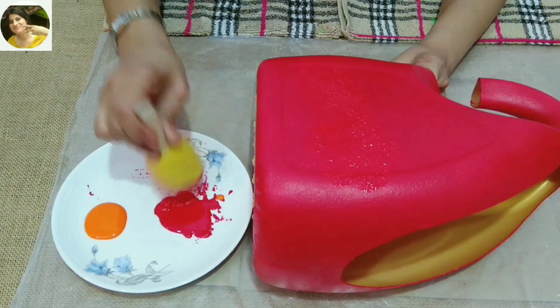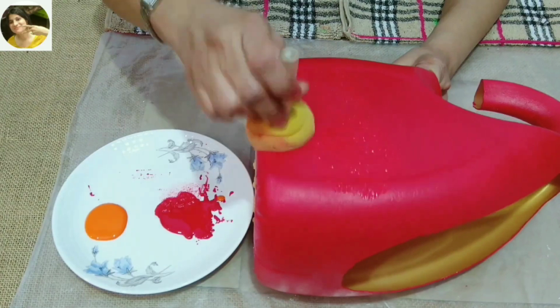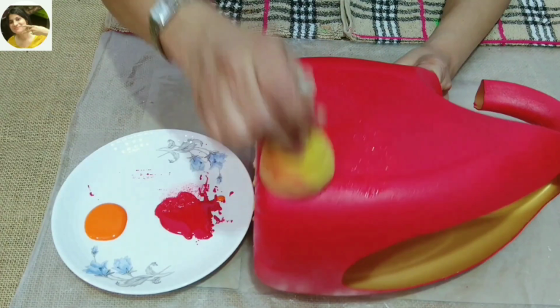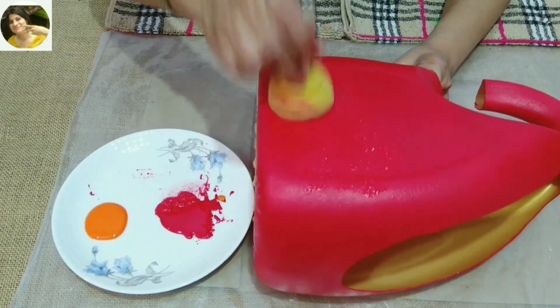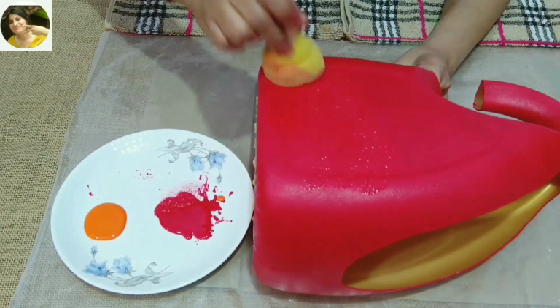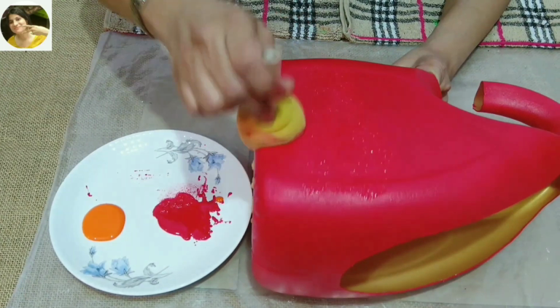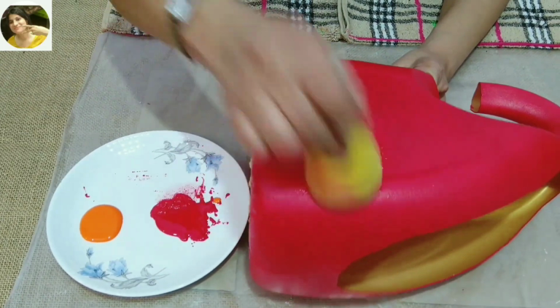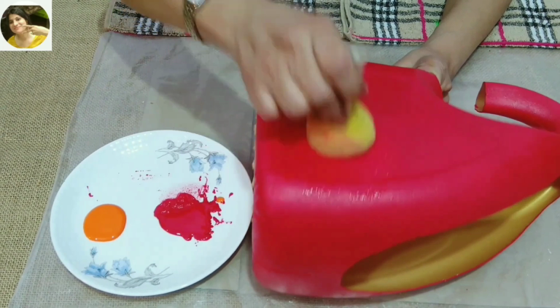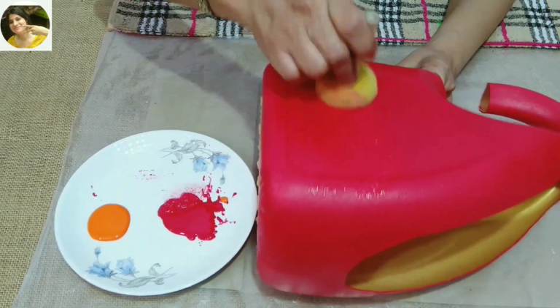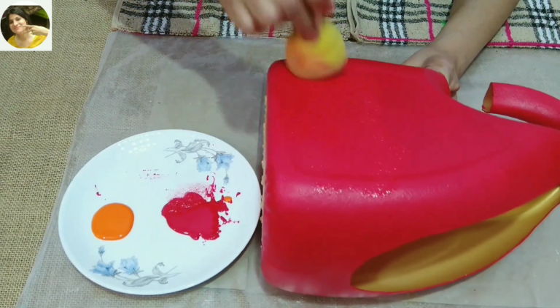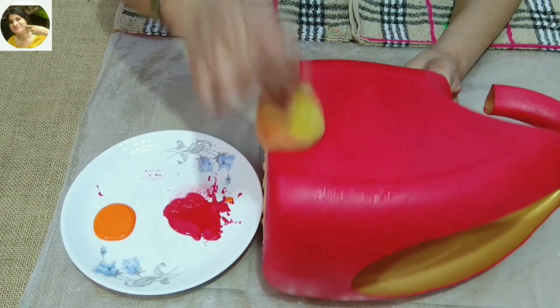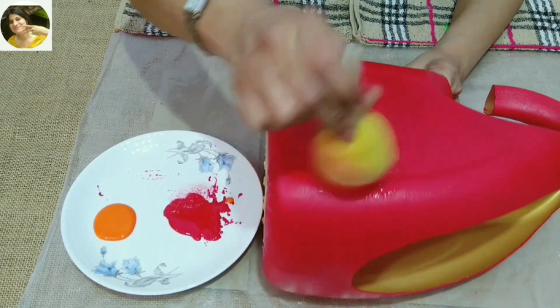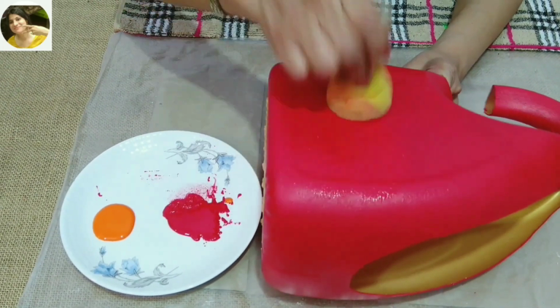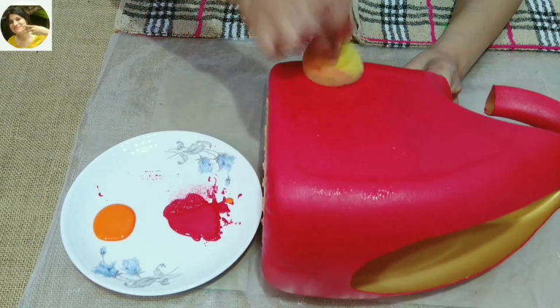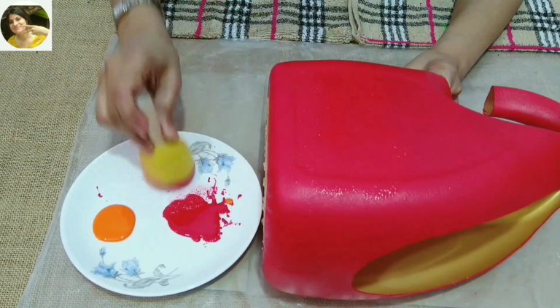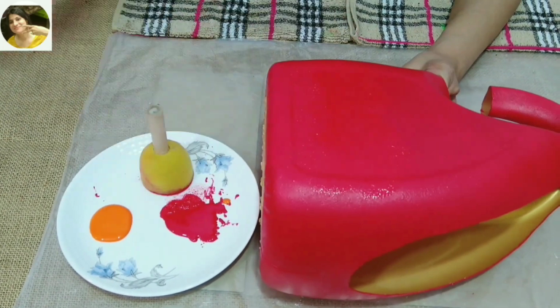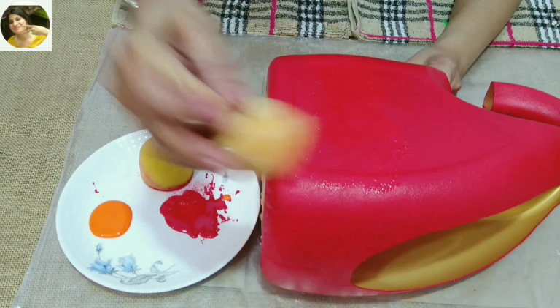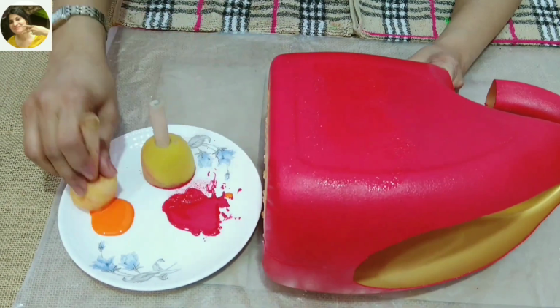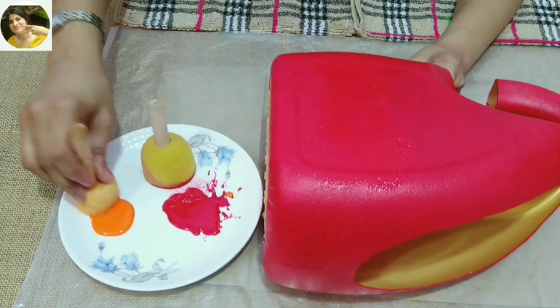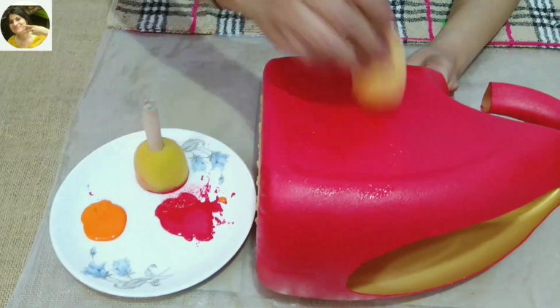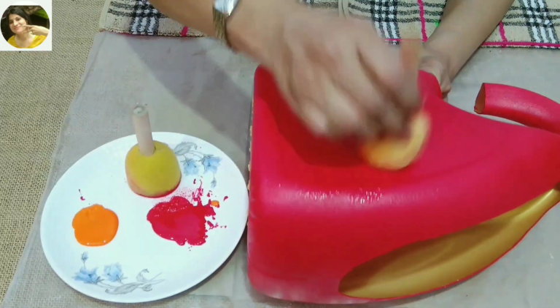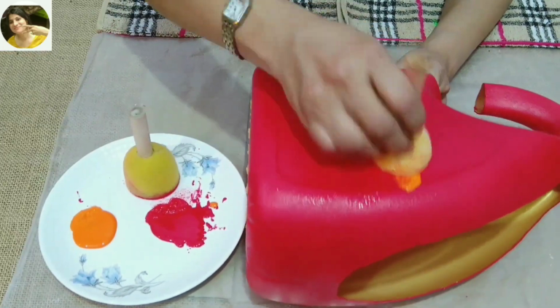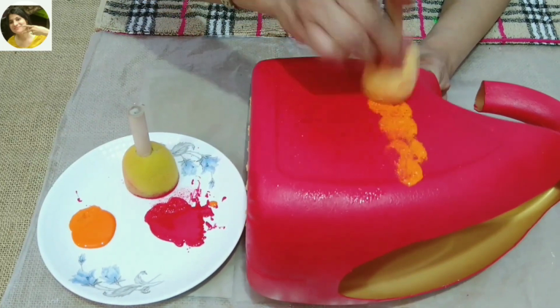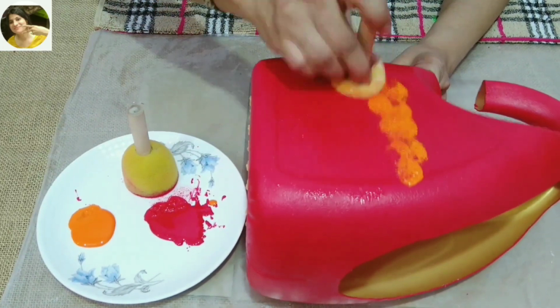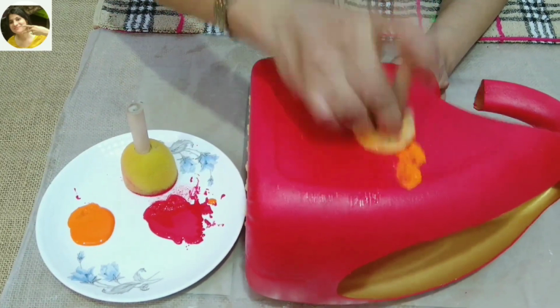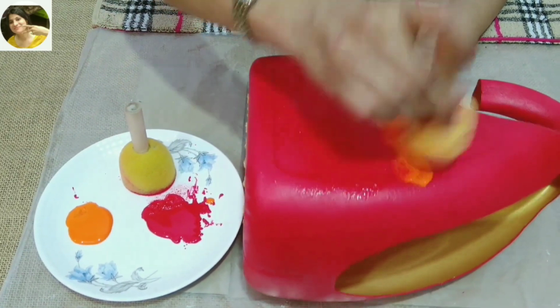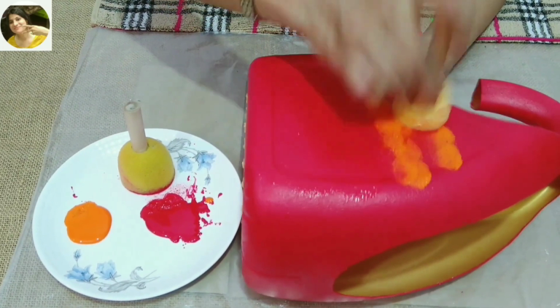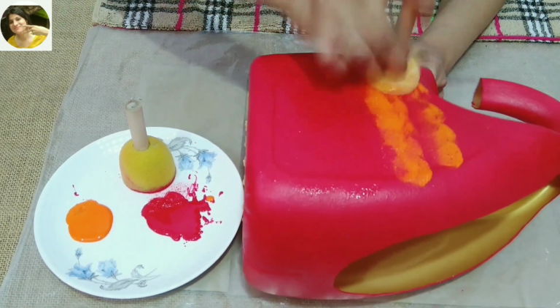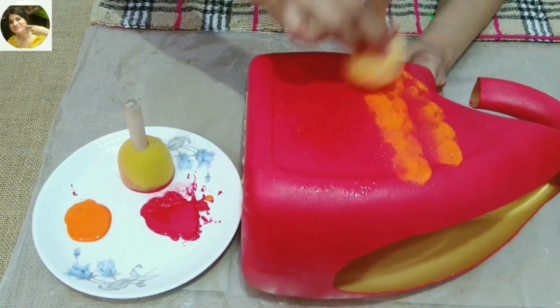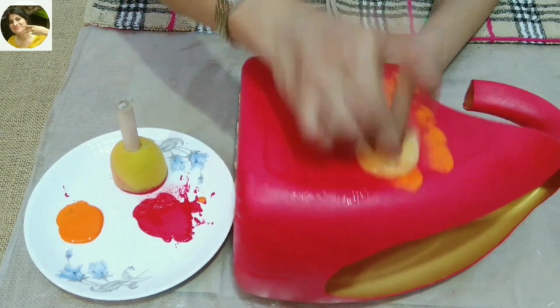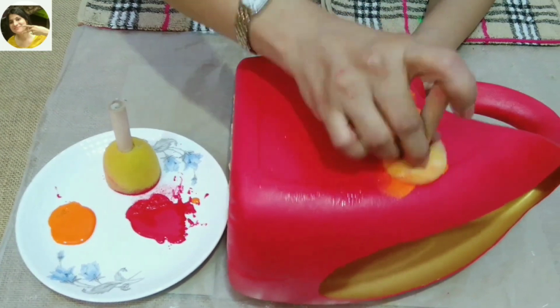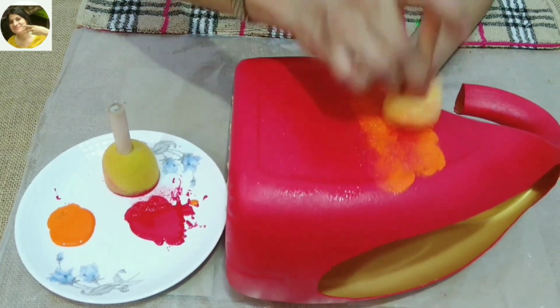After the first coat is dry, I'm using red first and then orange to blend.